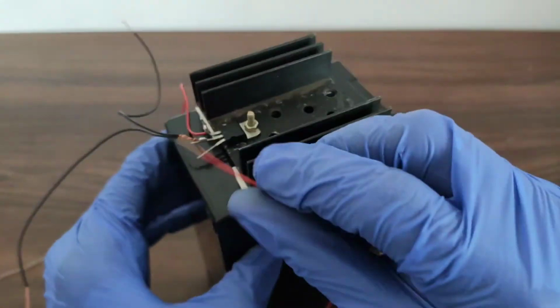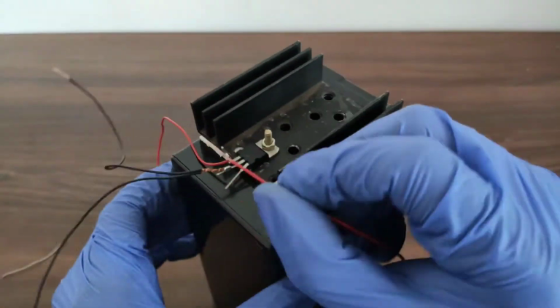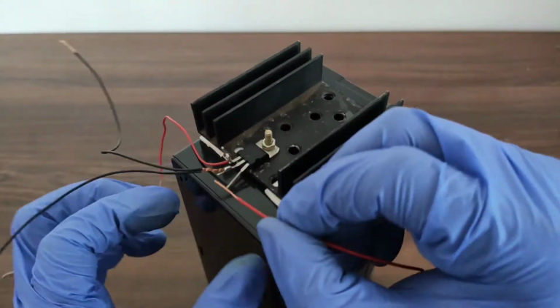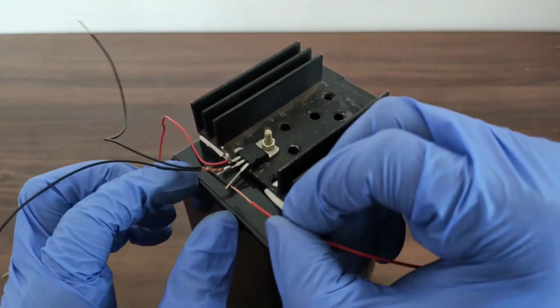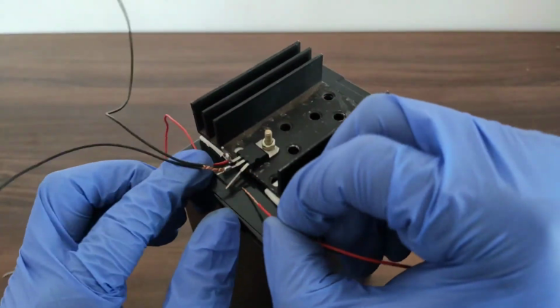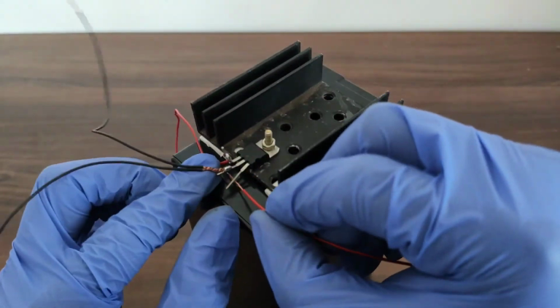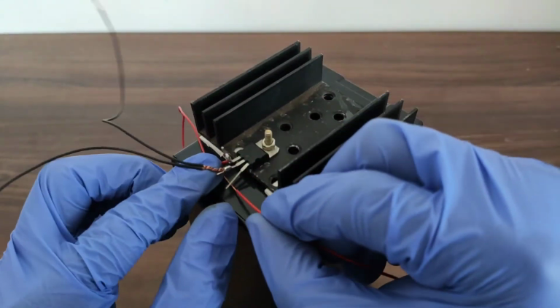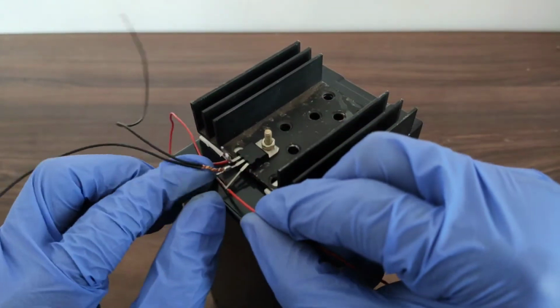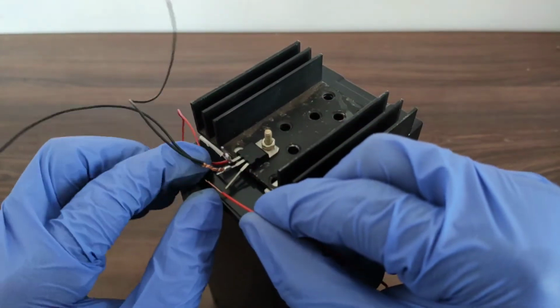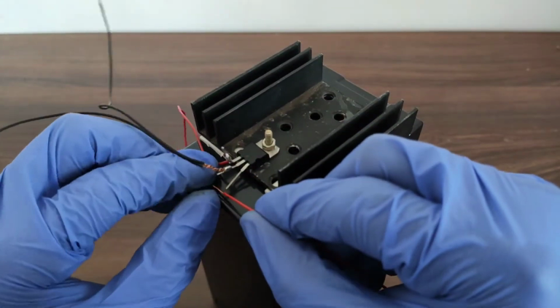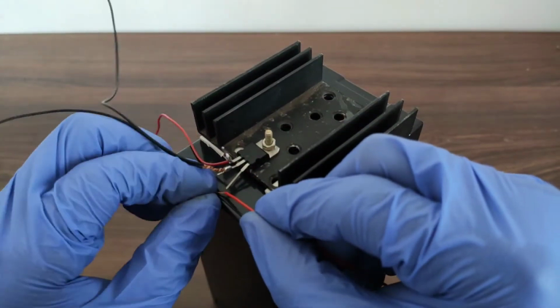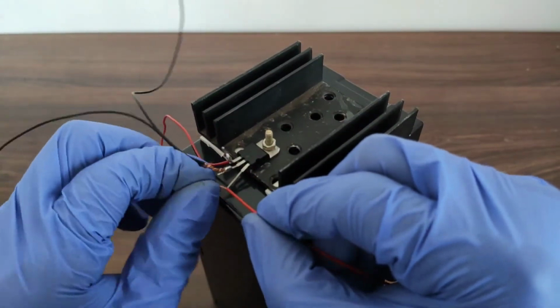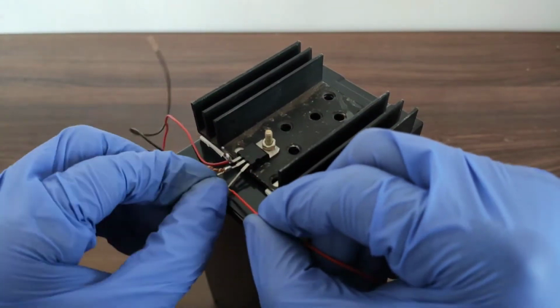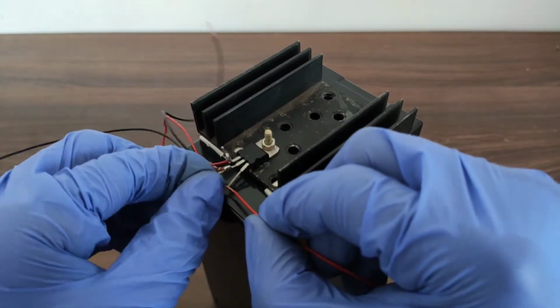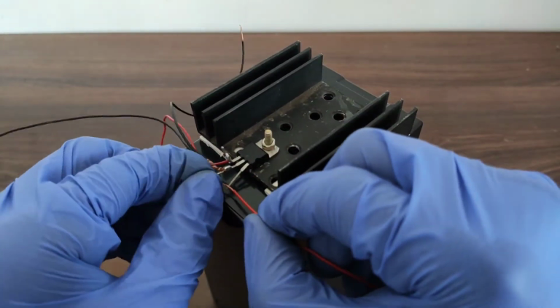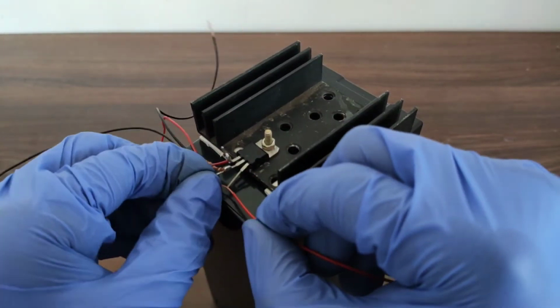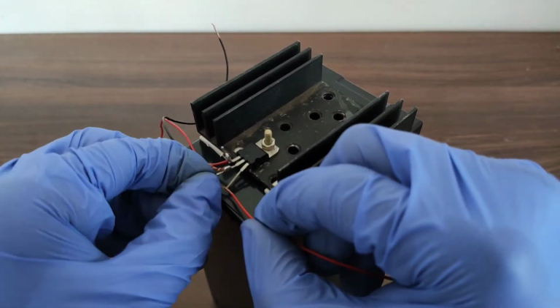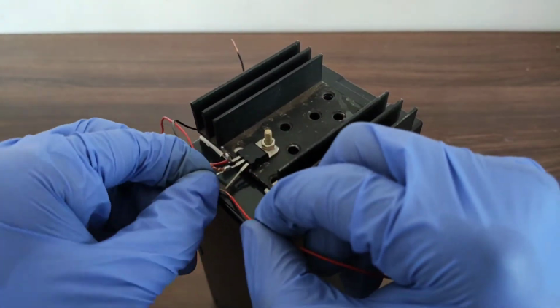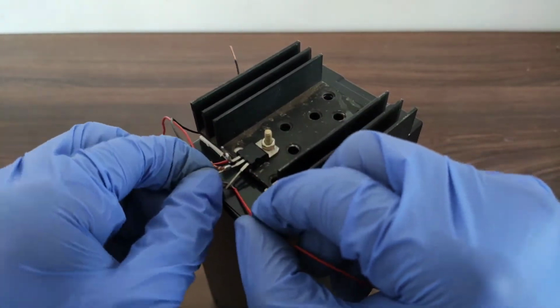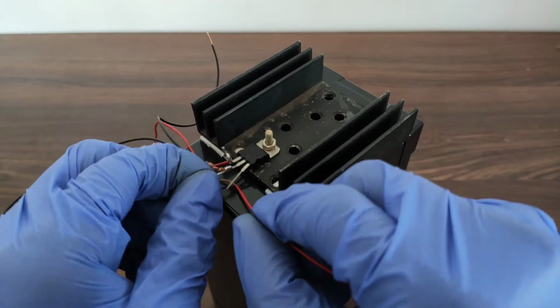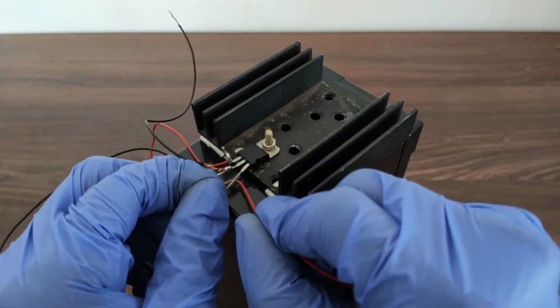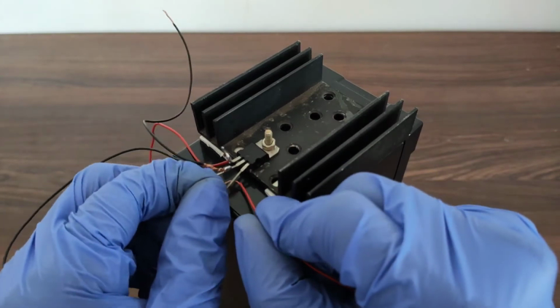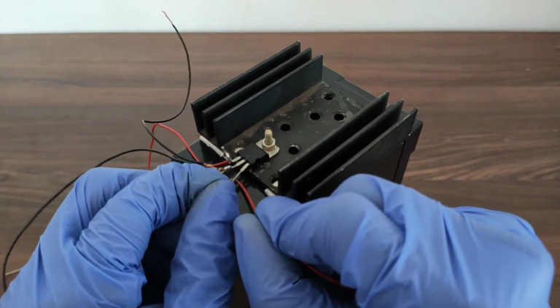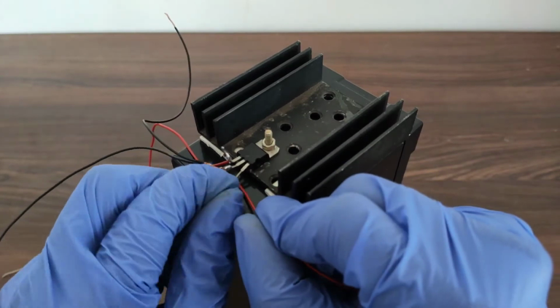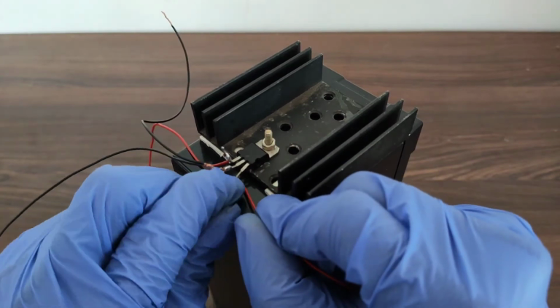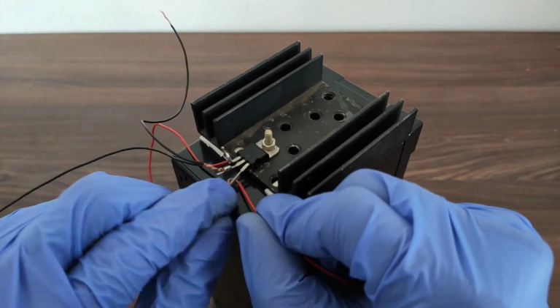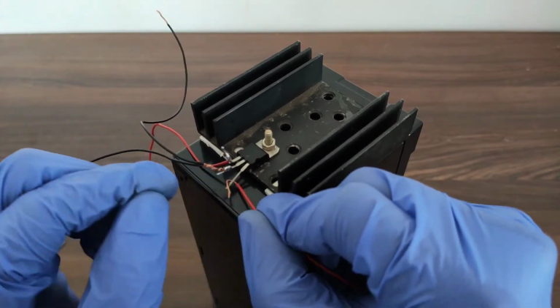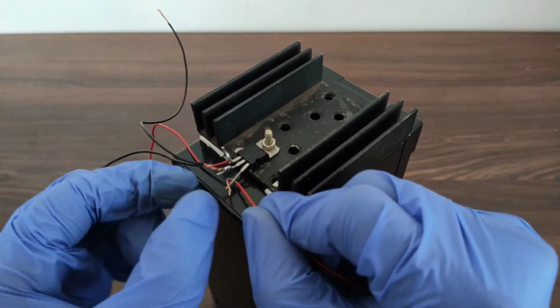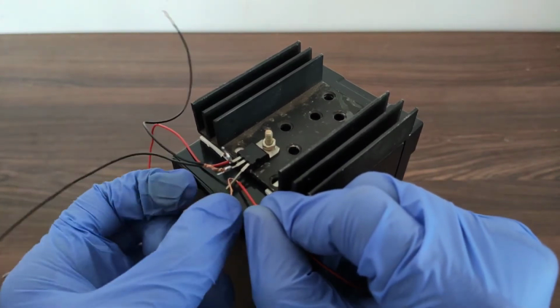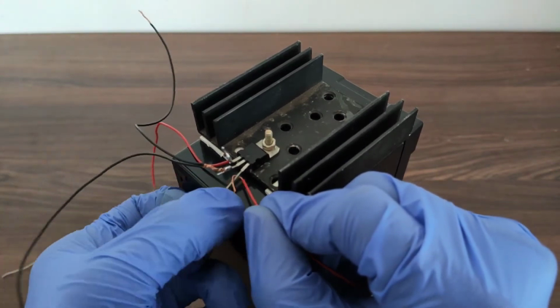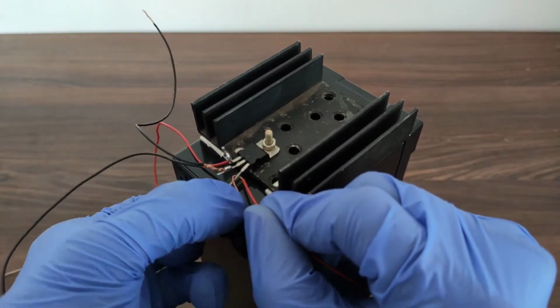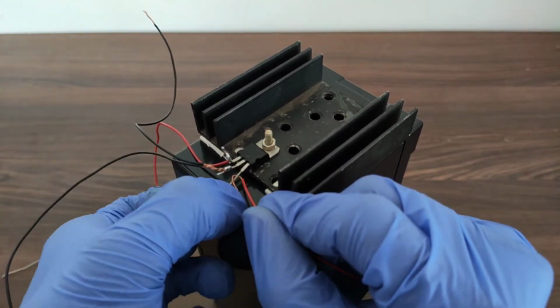Now it's time to connect a red wire at the output terminal of the IC, because this wire carries the positive output current.